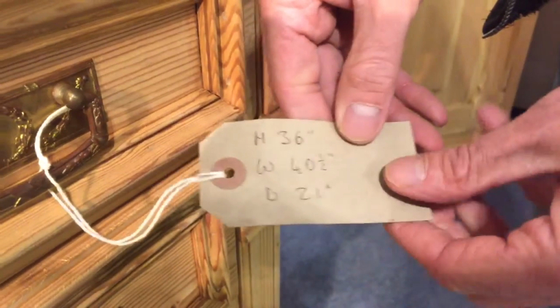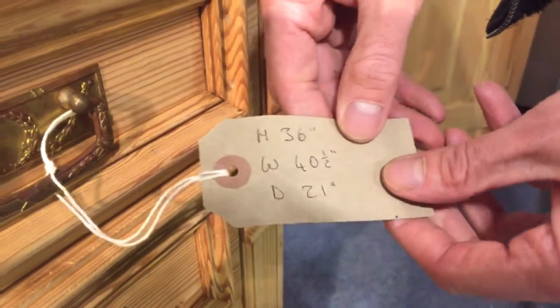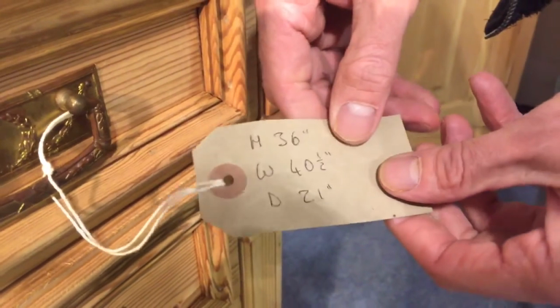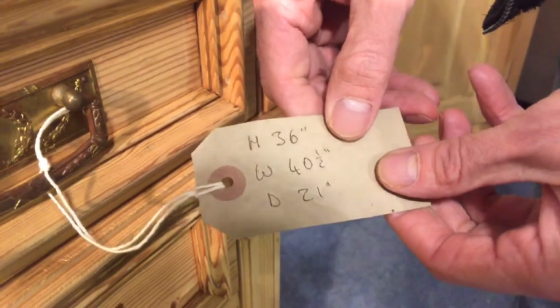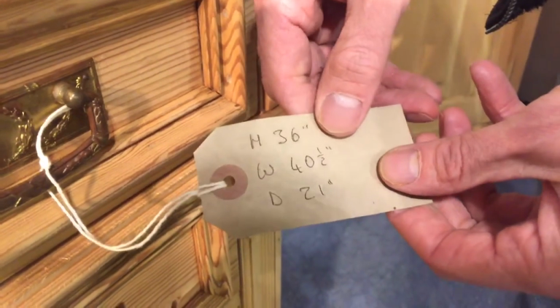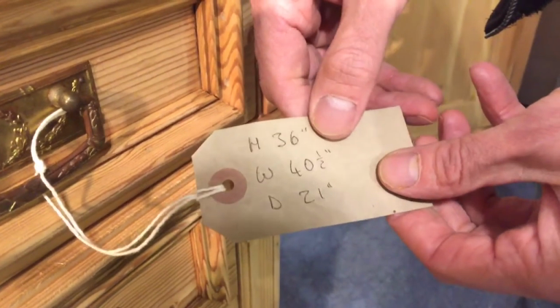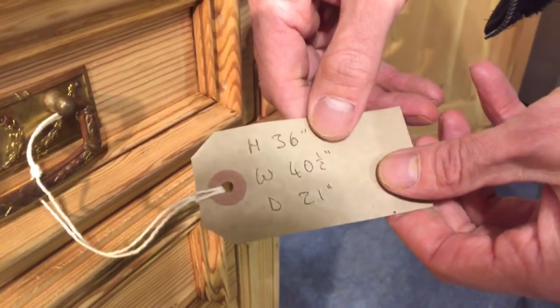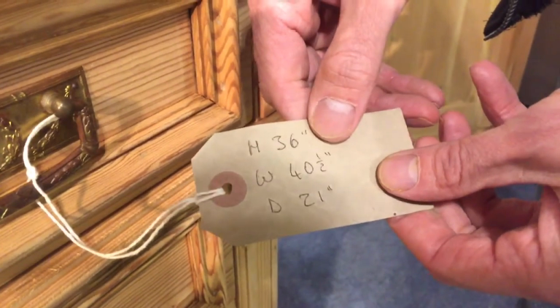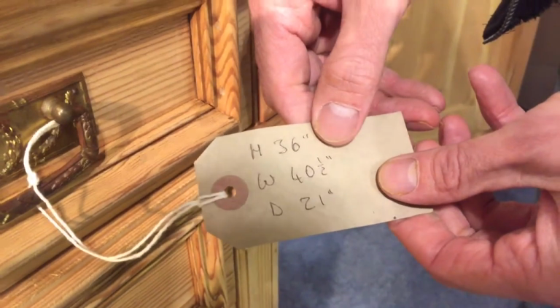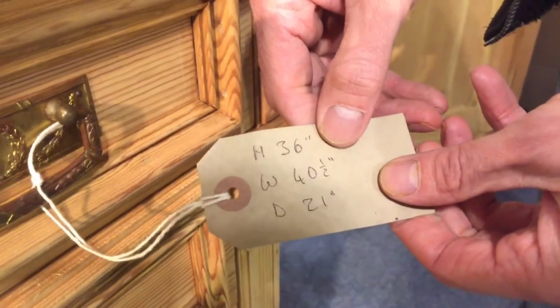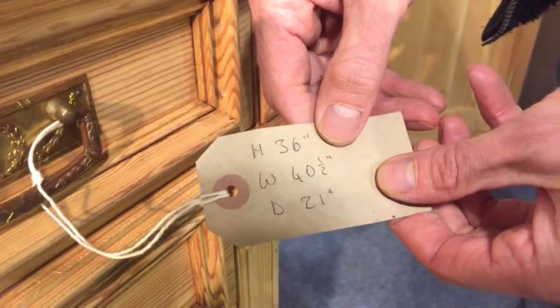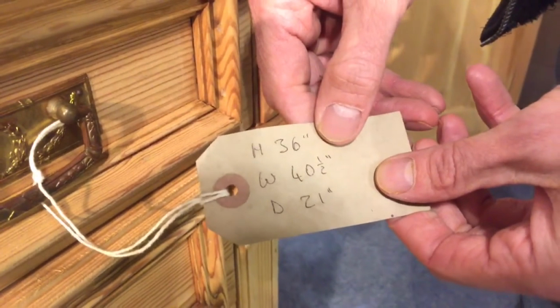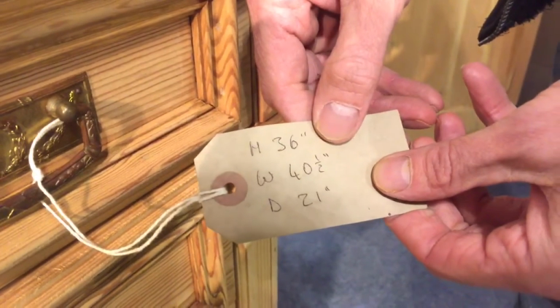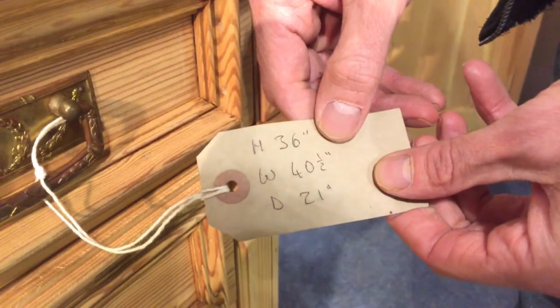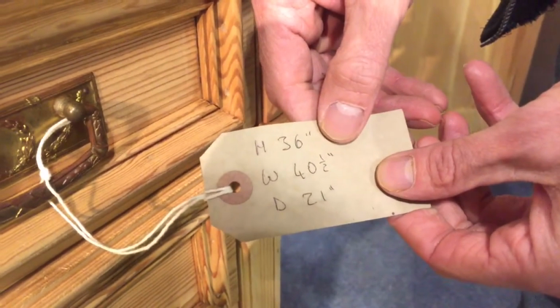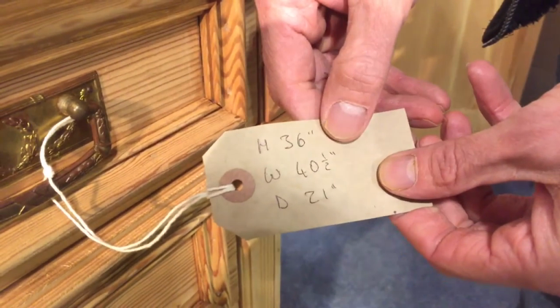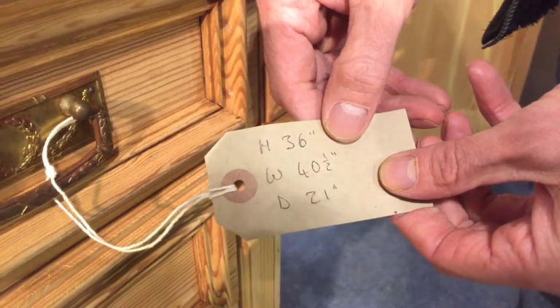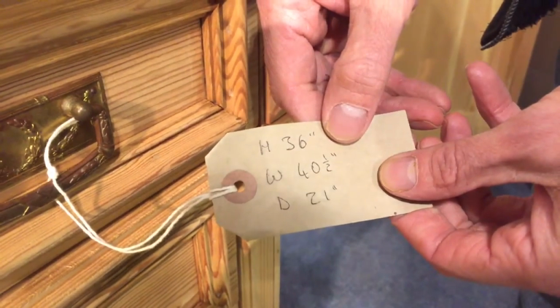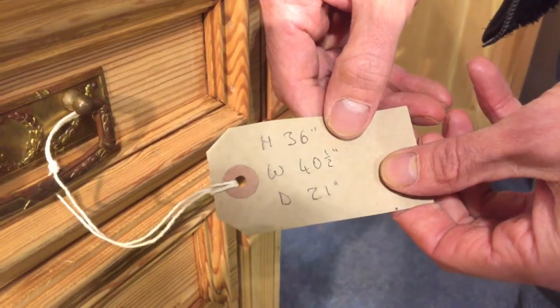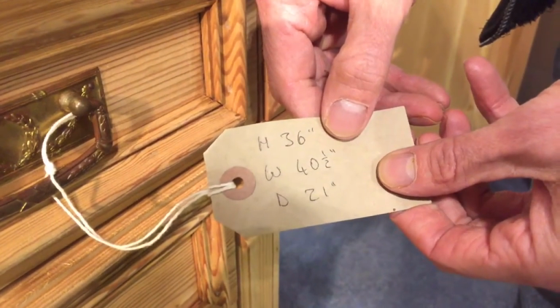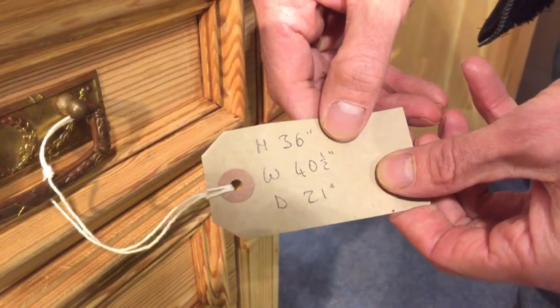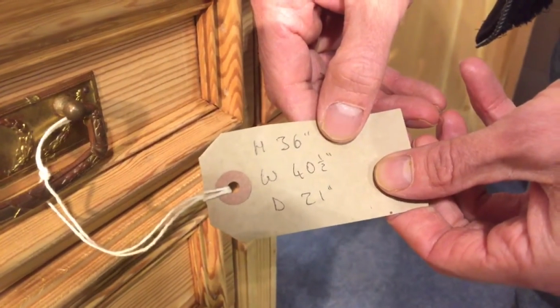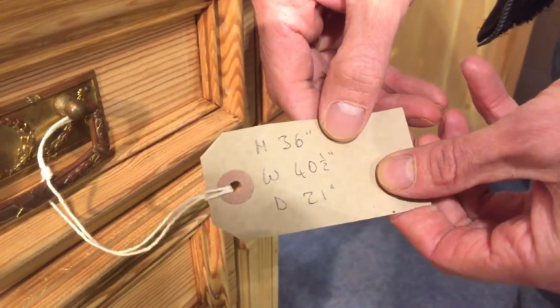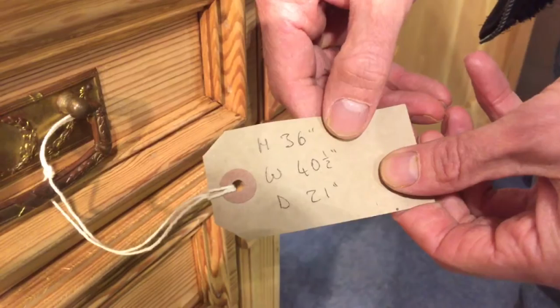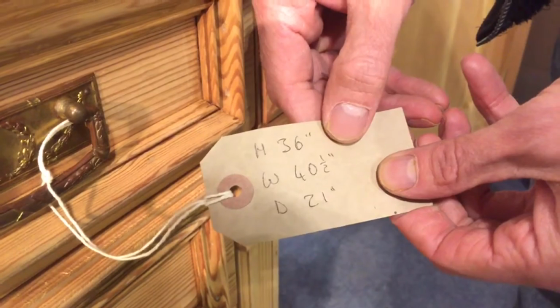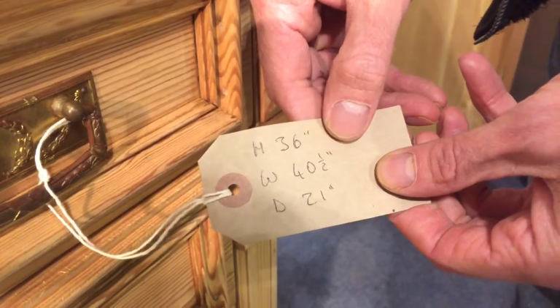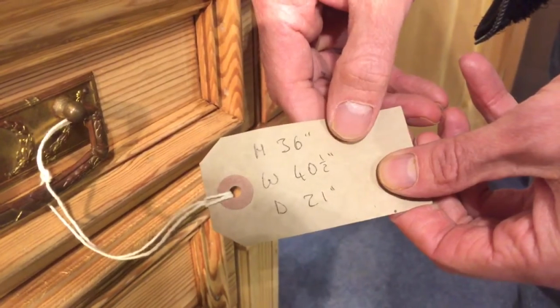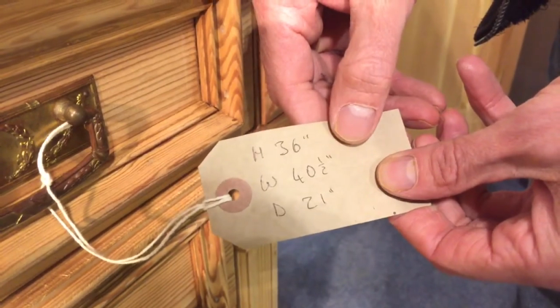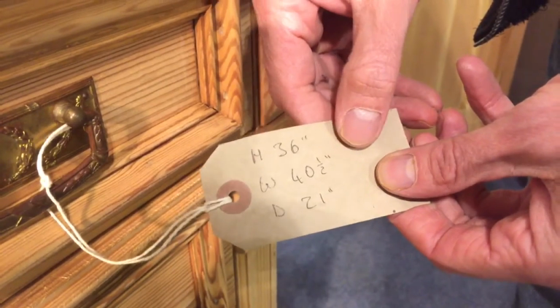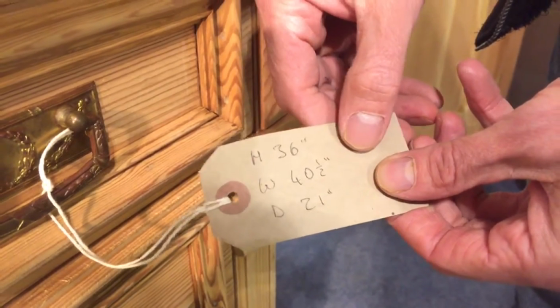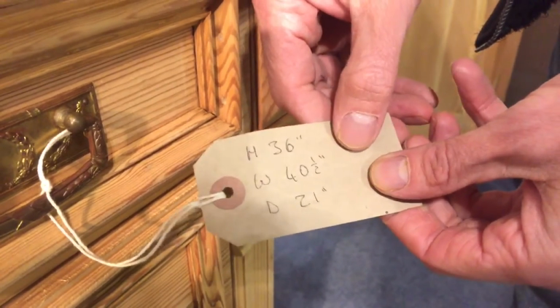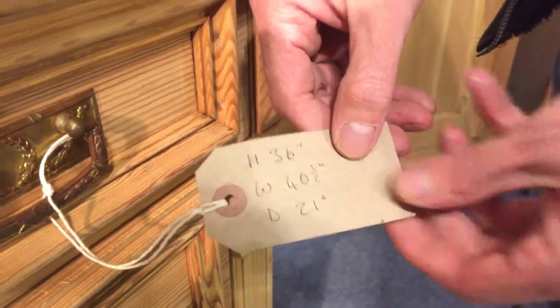It's height 36 inches, width 40.5 inches, depth 21.